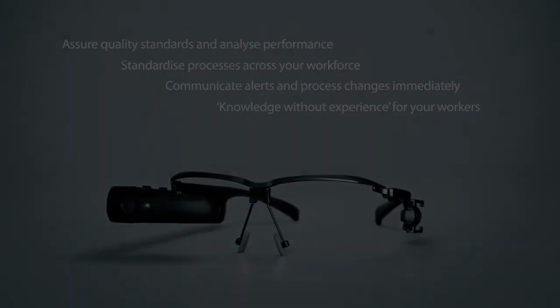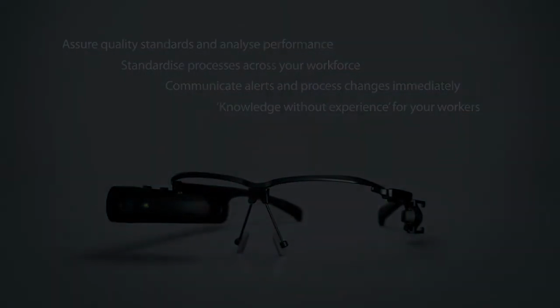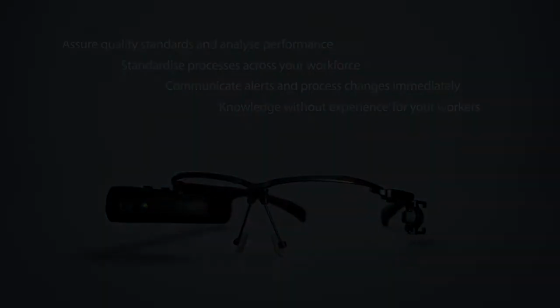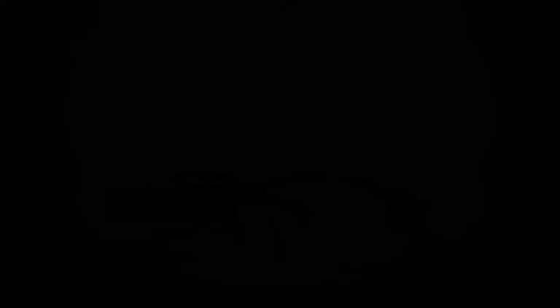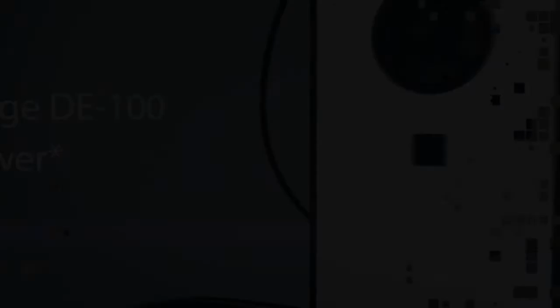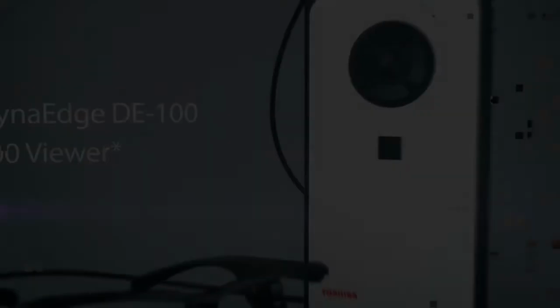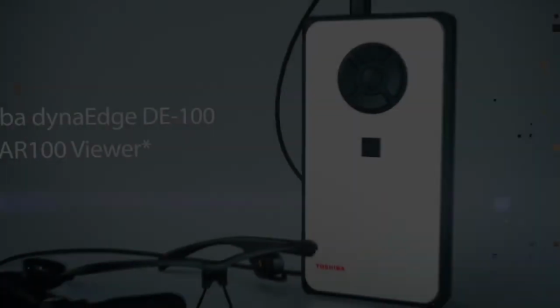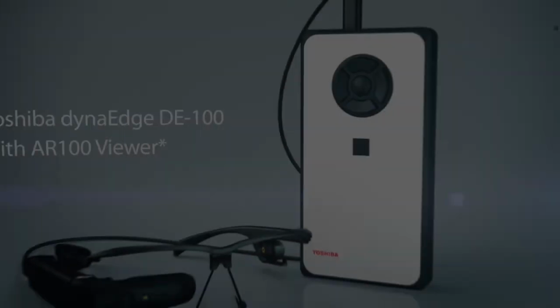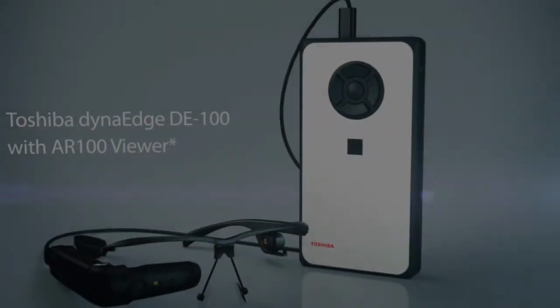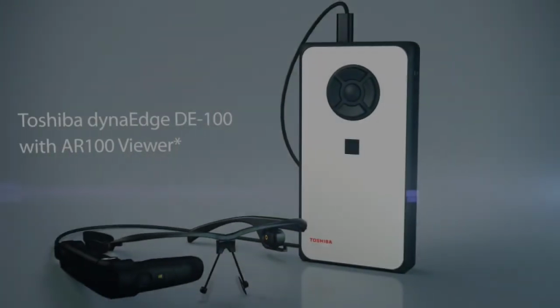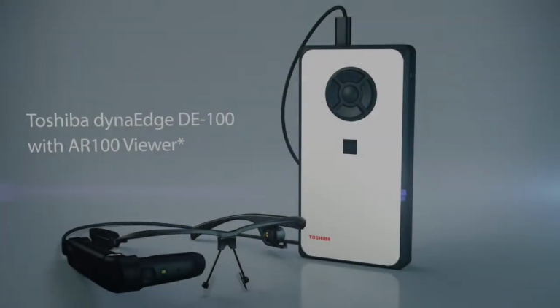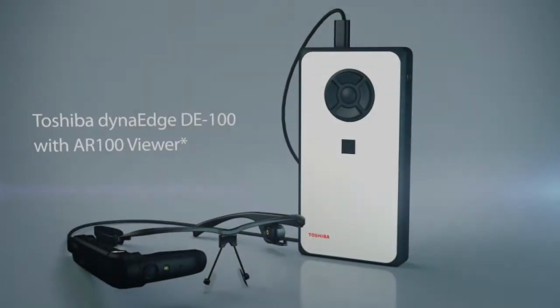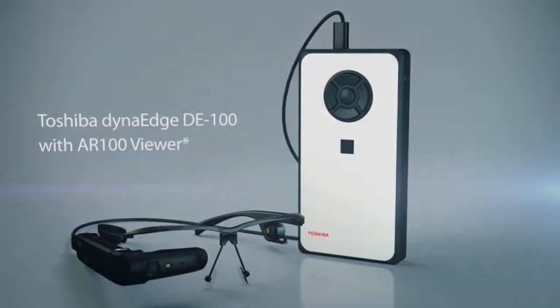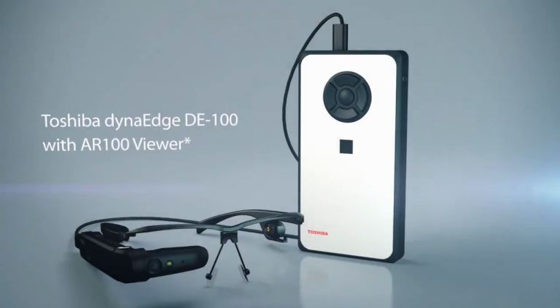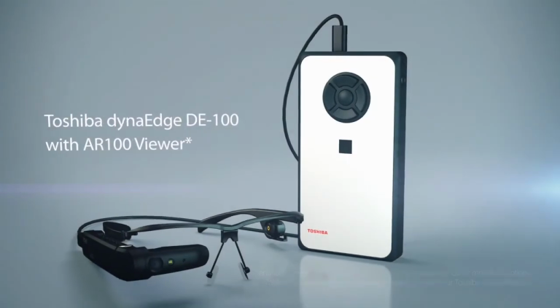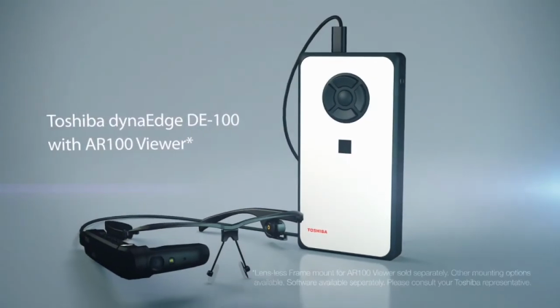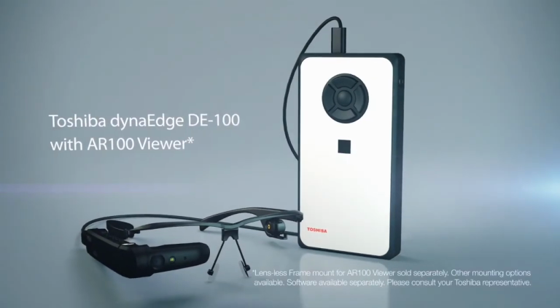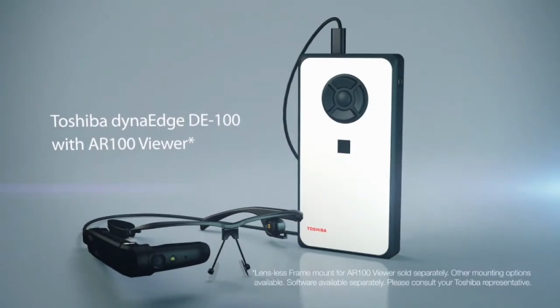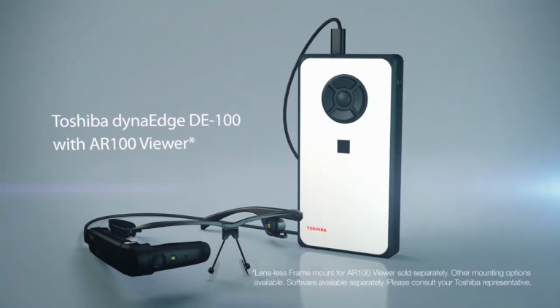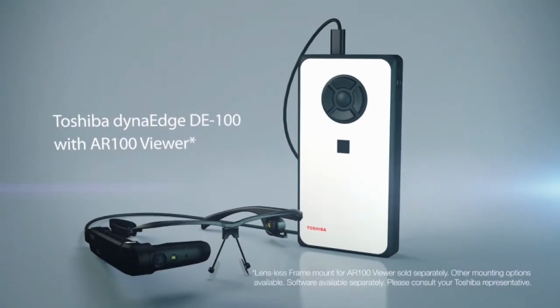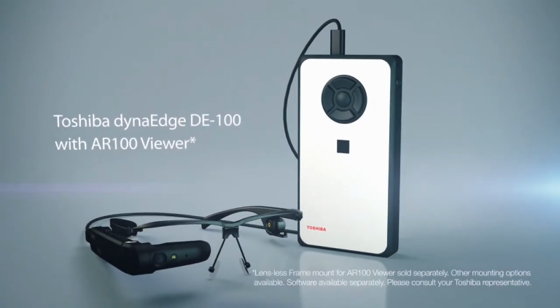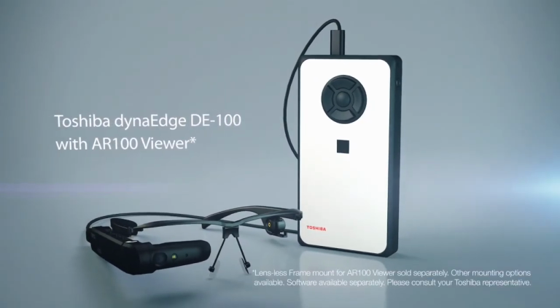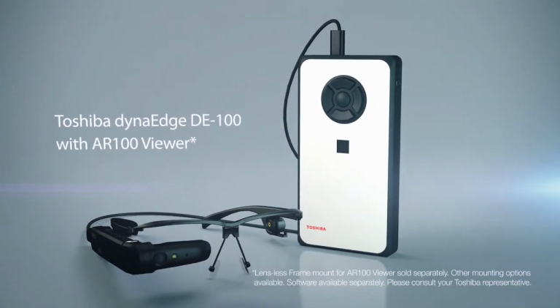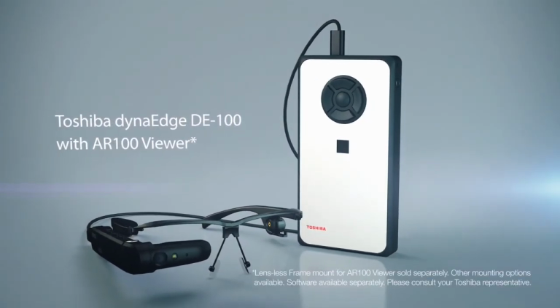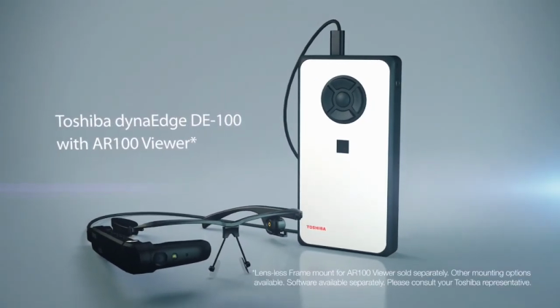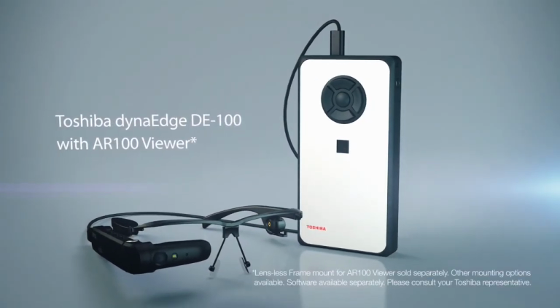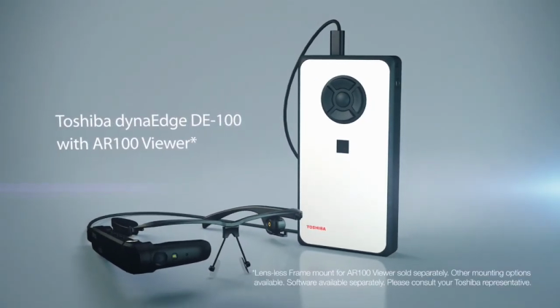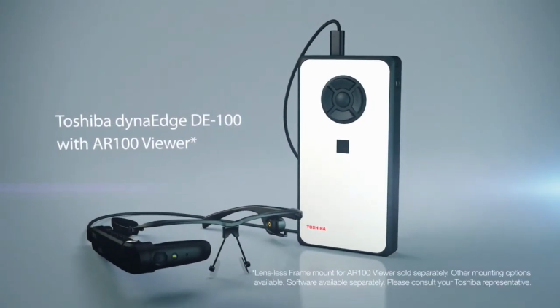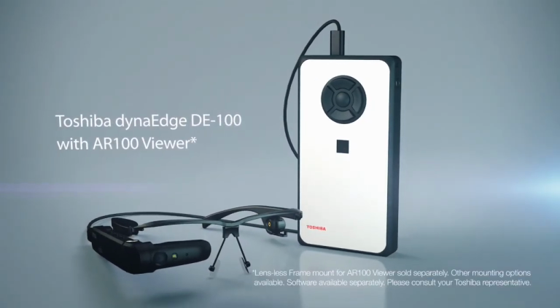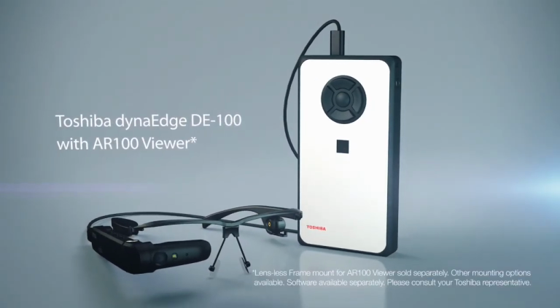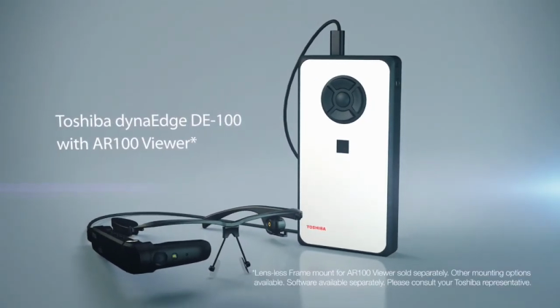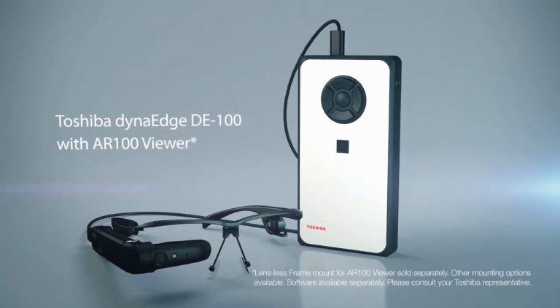The Toshiba DynaEdge DE100 with AR100 viewer. The future workplace is here.